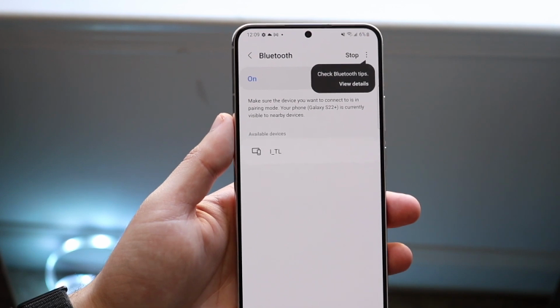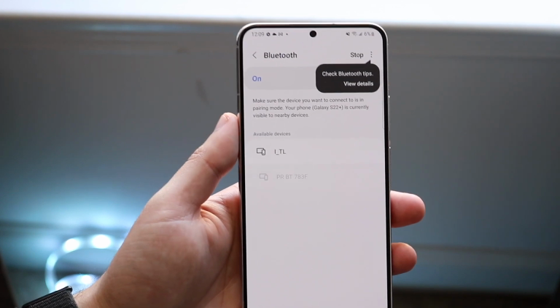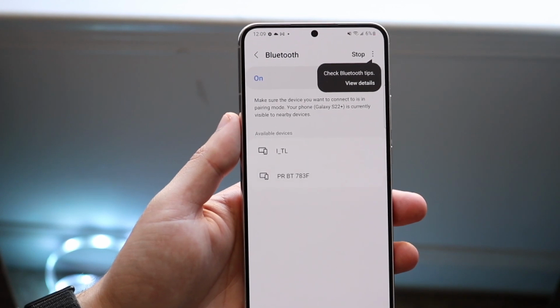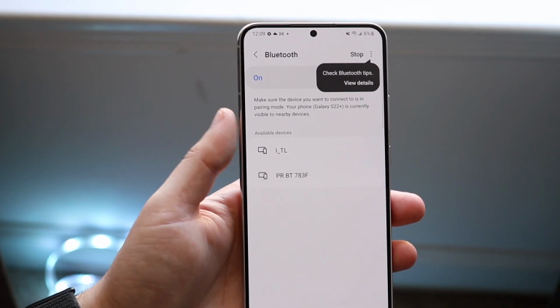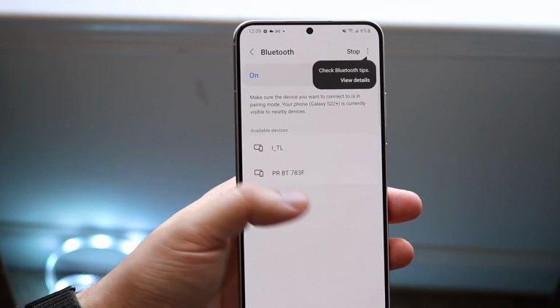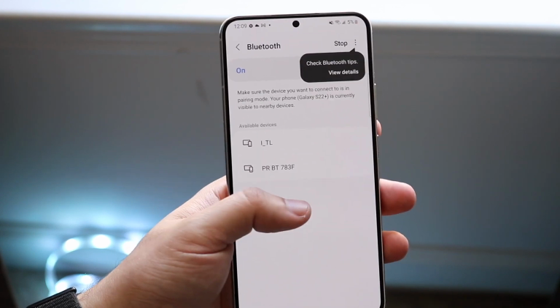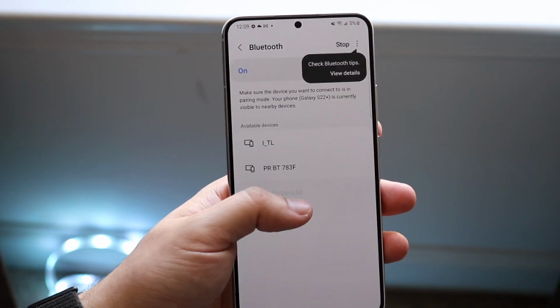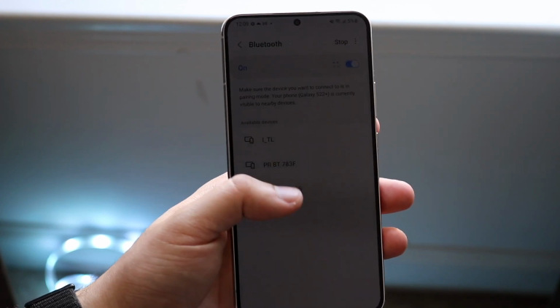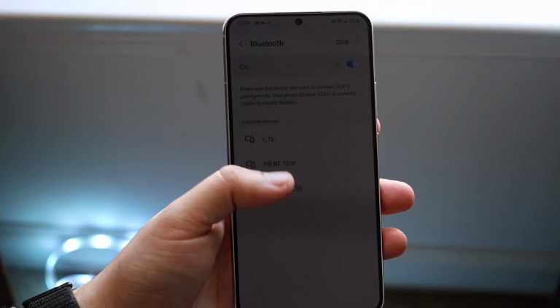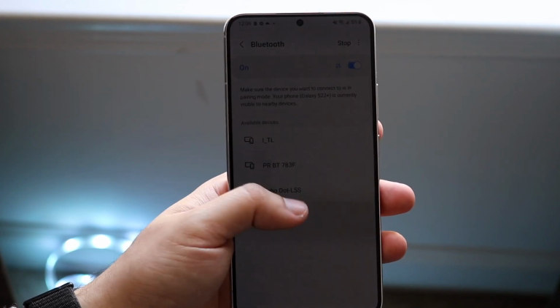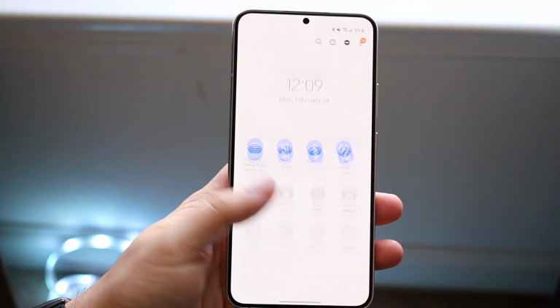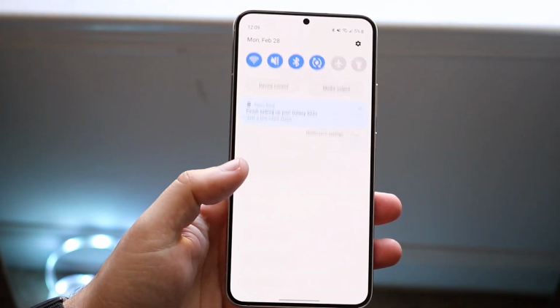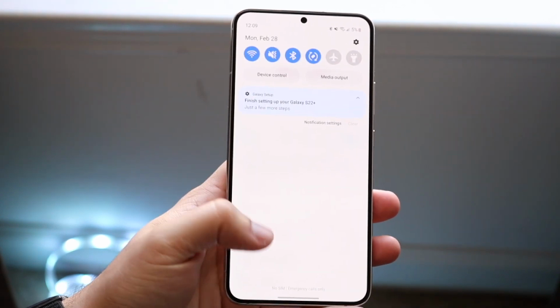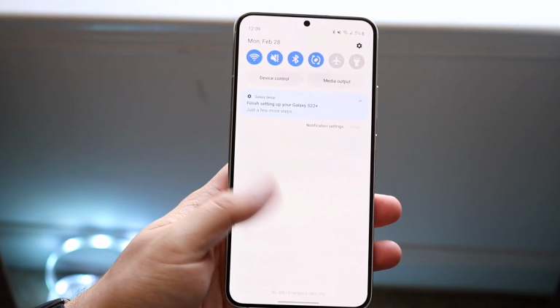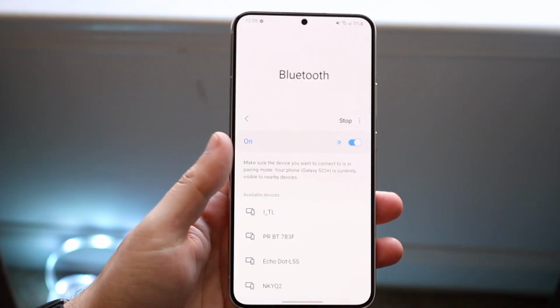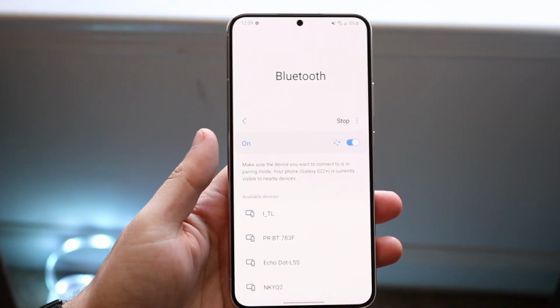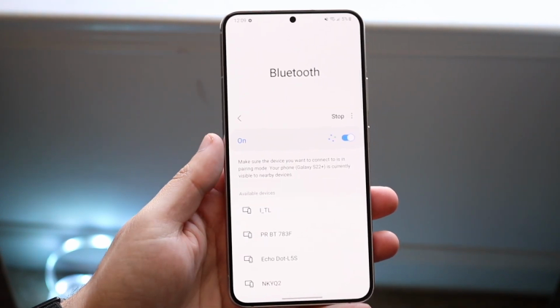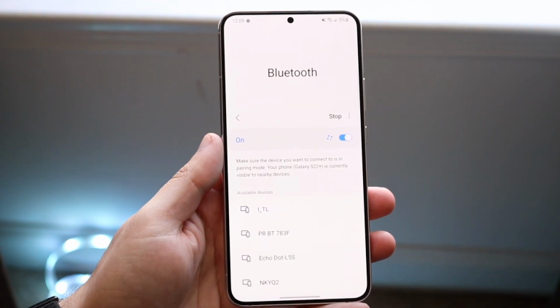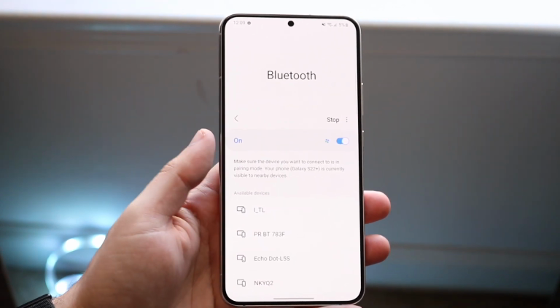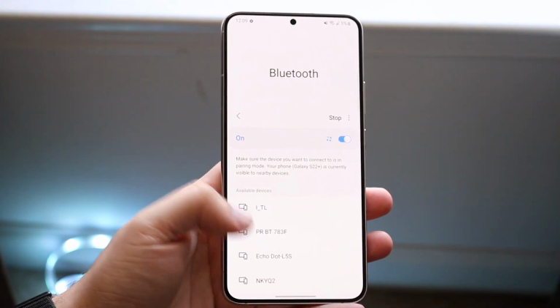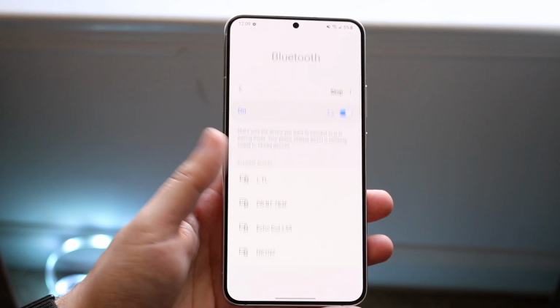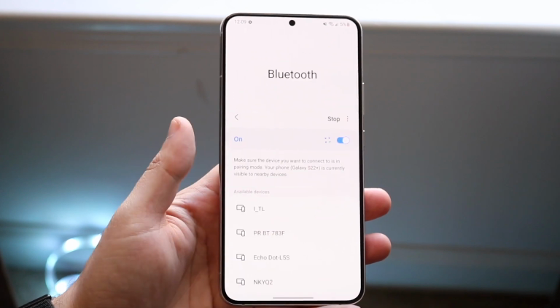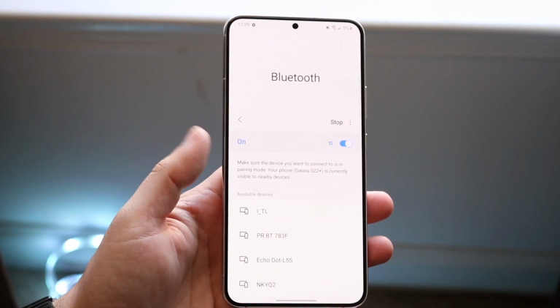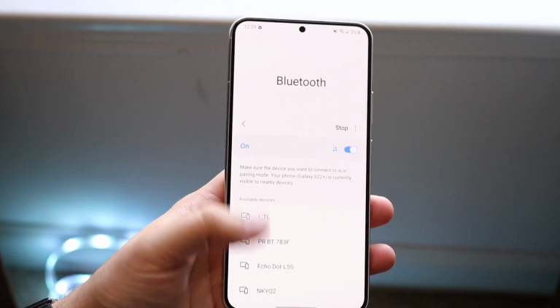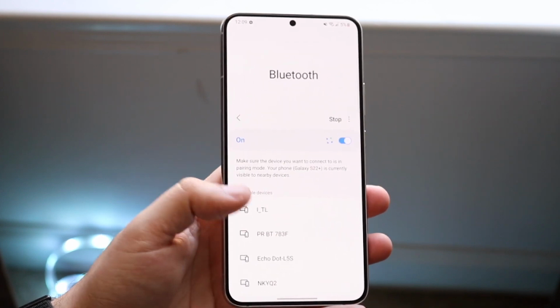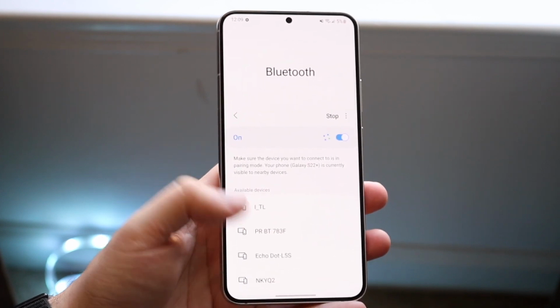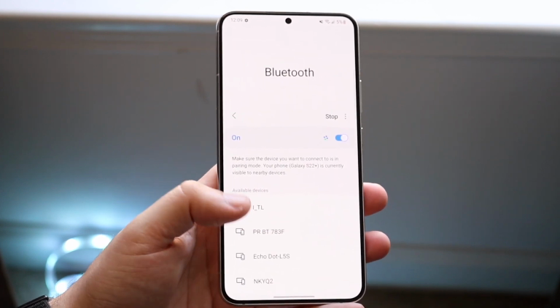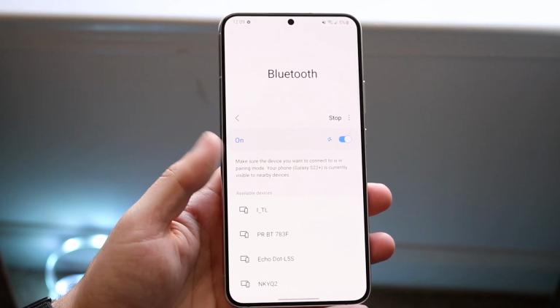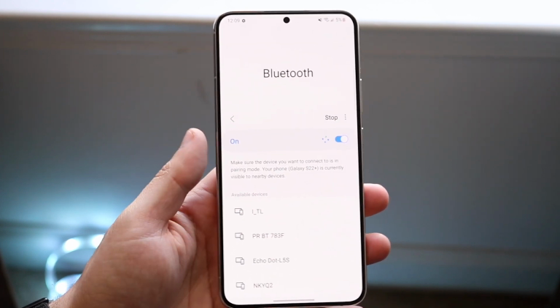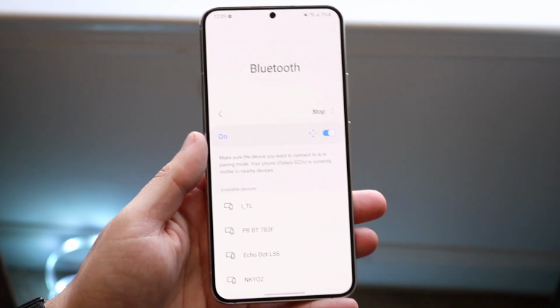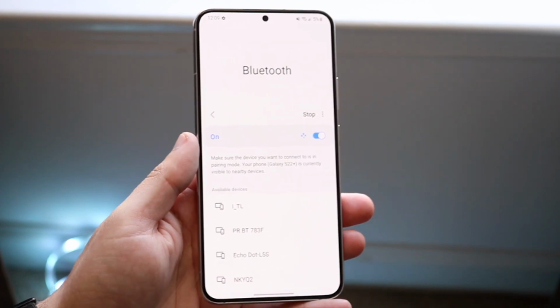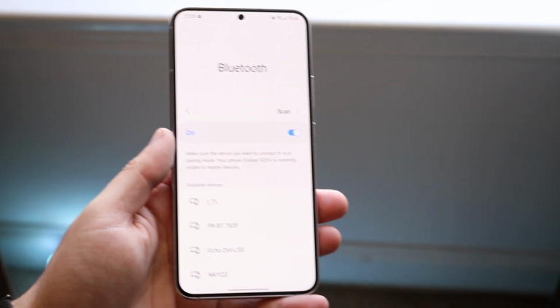Once we're here, we are pretty much good to go. I do have to charge this phone, so I apologize, but you can see we have our Bluetooth devices we can connect to down here.